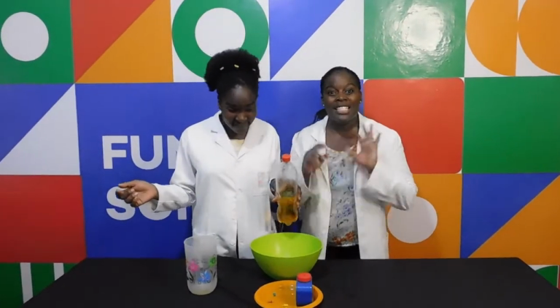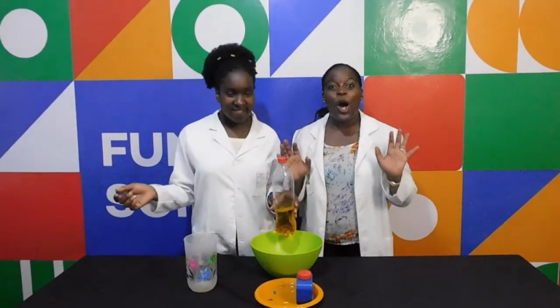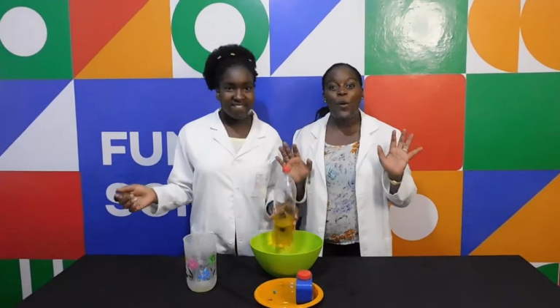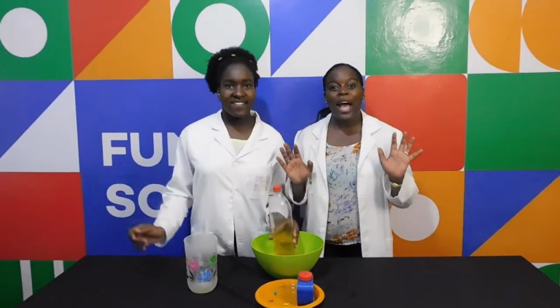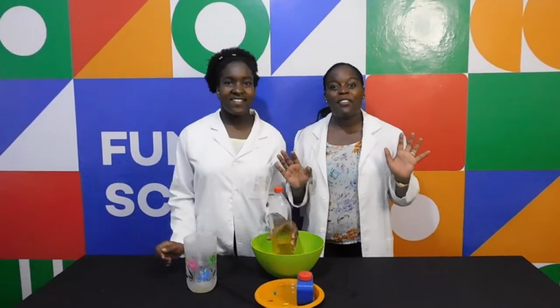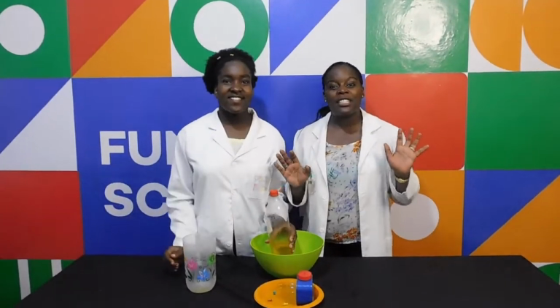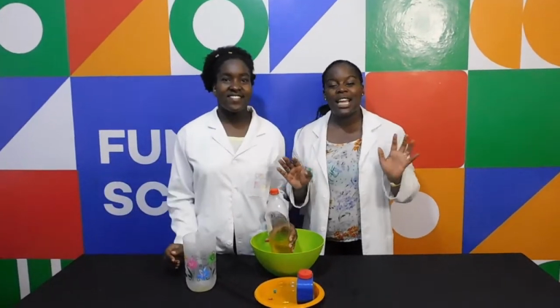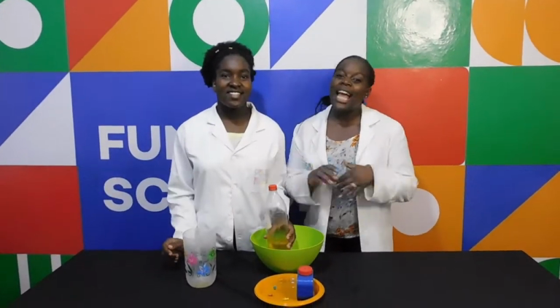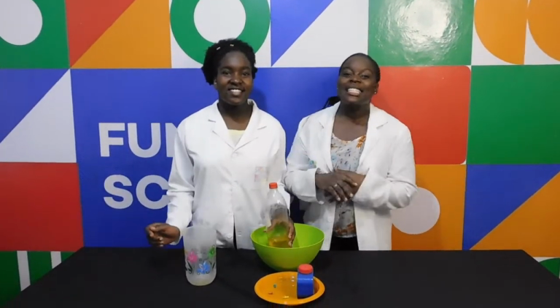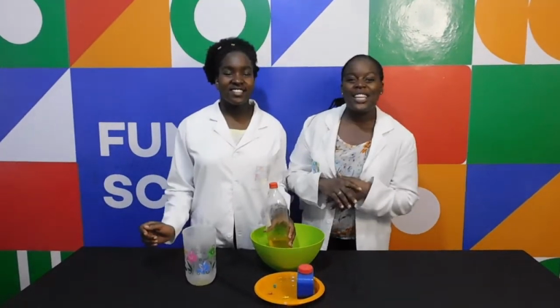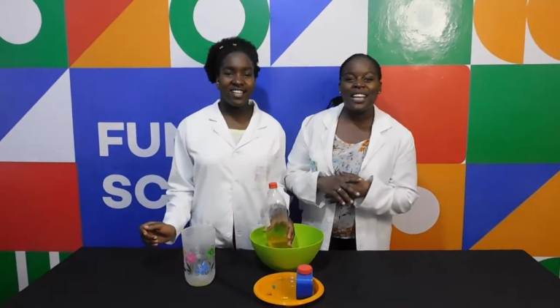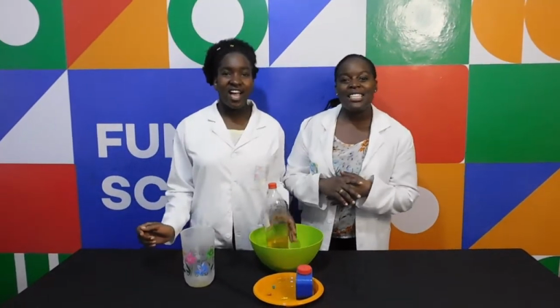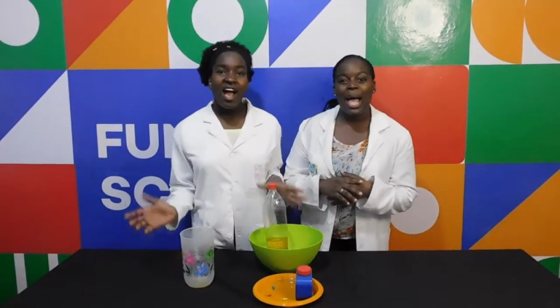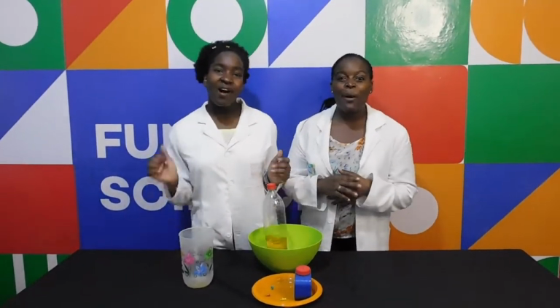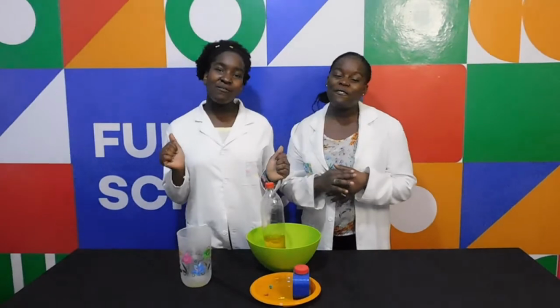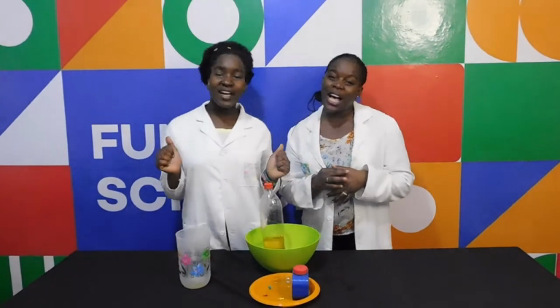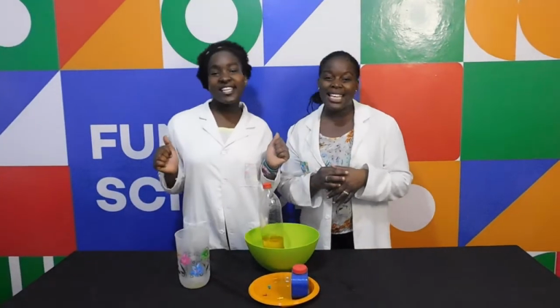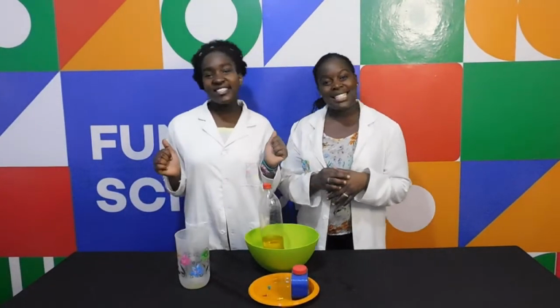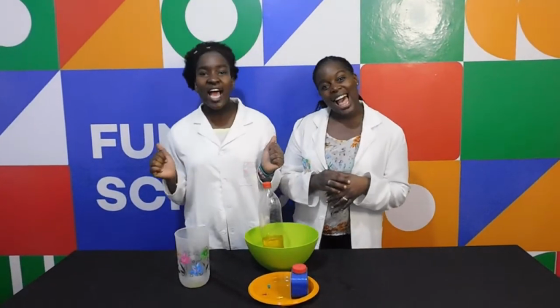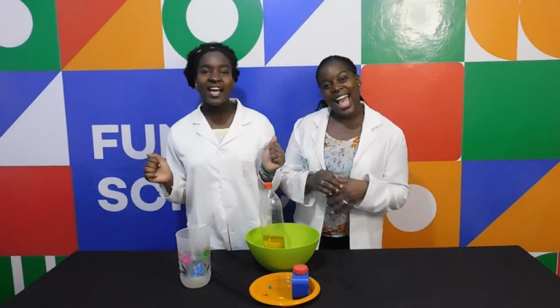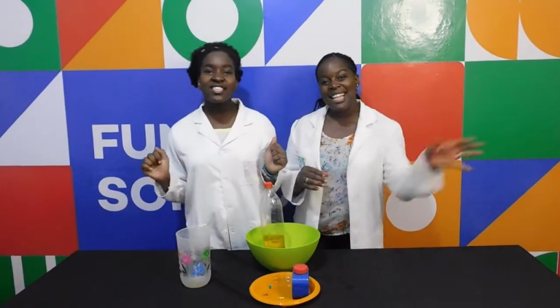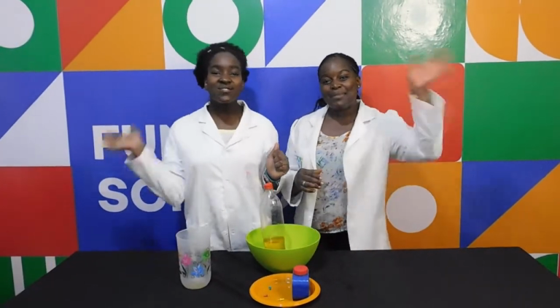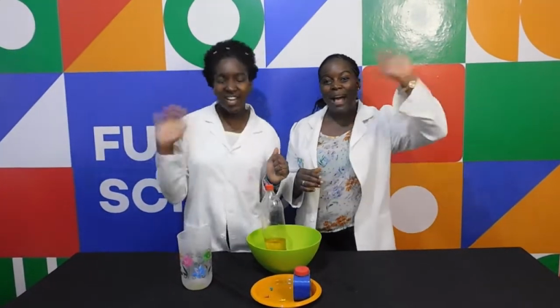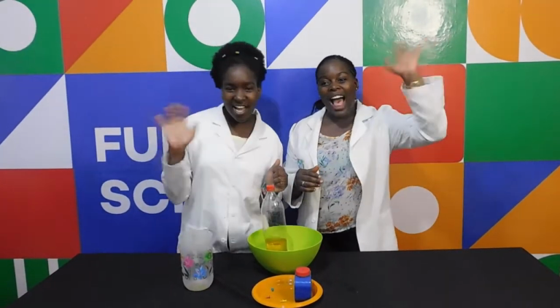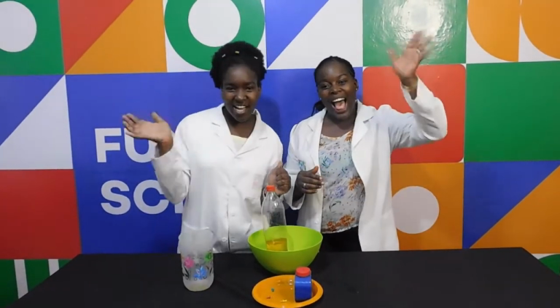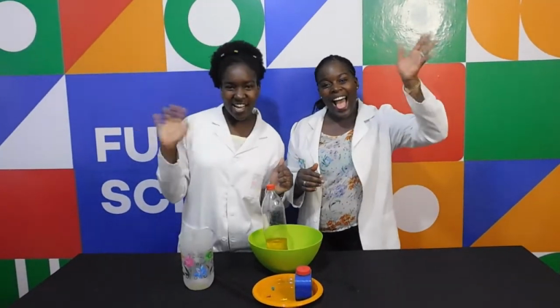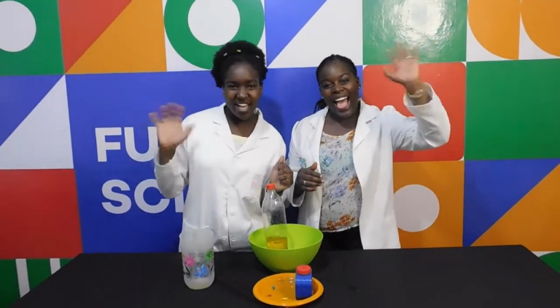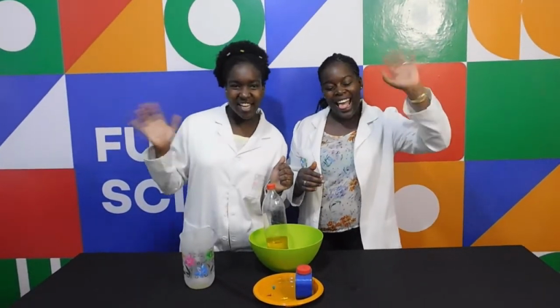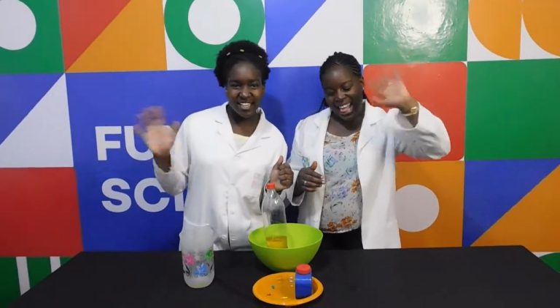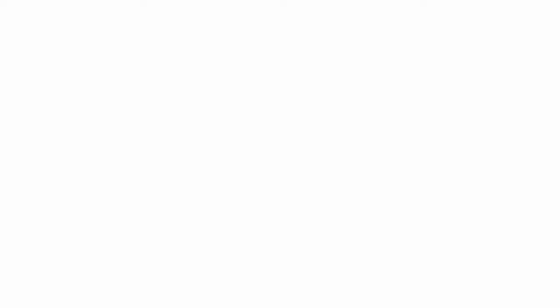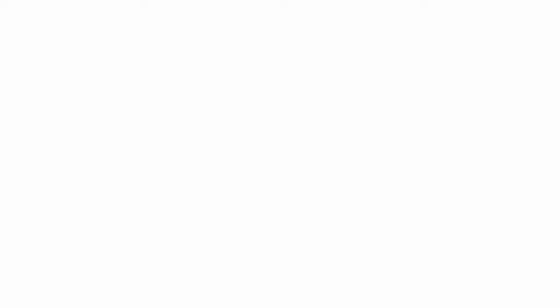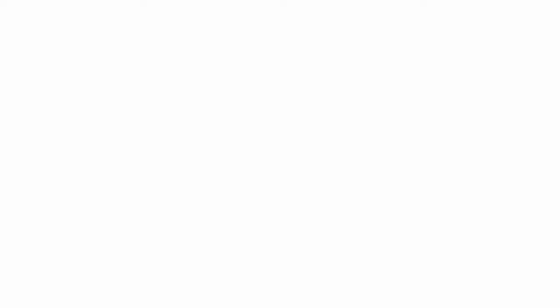I hope you at home were able to do this experiment. This is all we have for you today. See you next time on Funky Science. Bye!